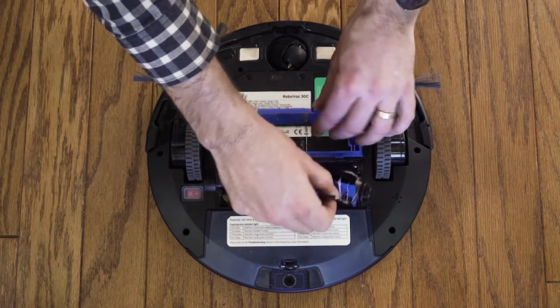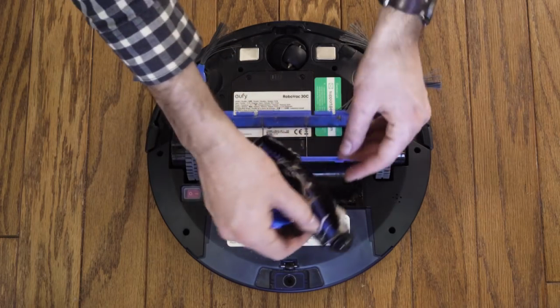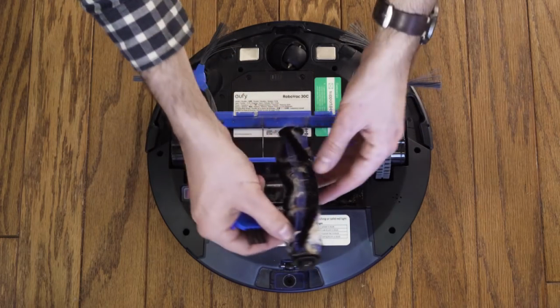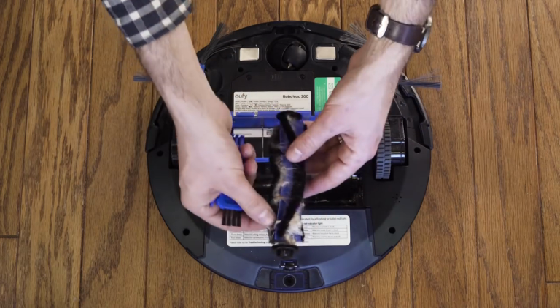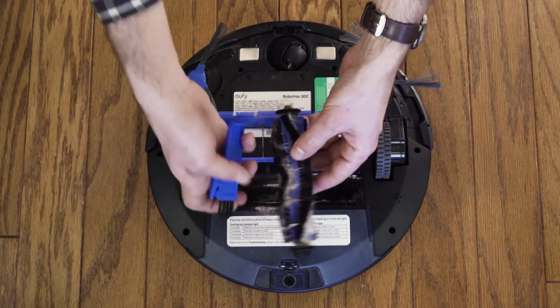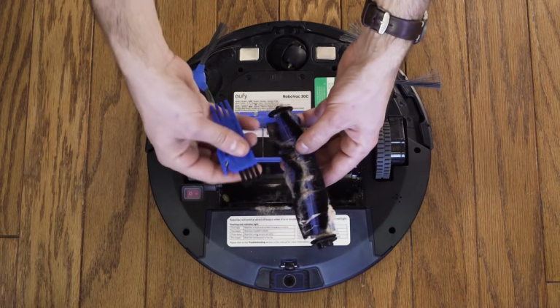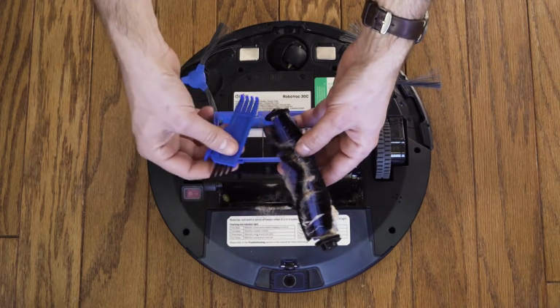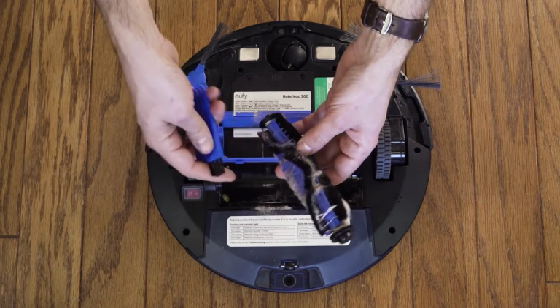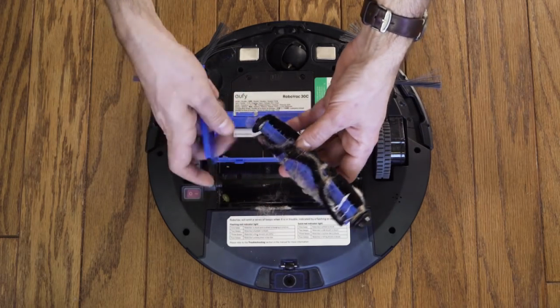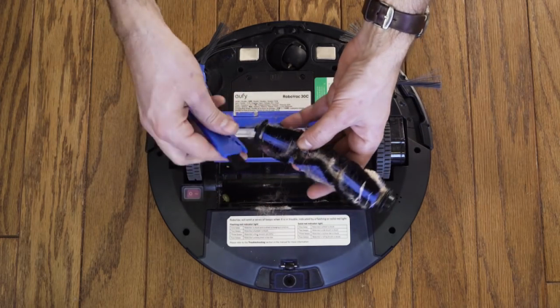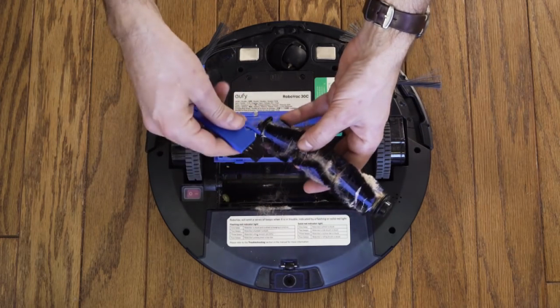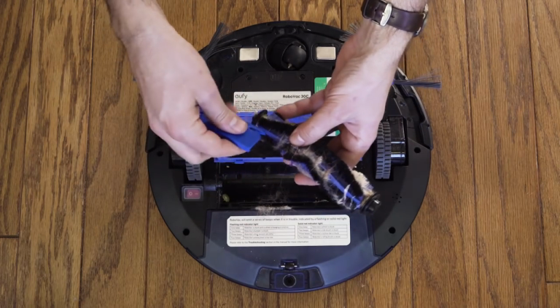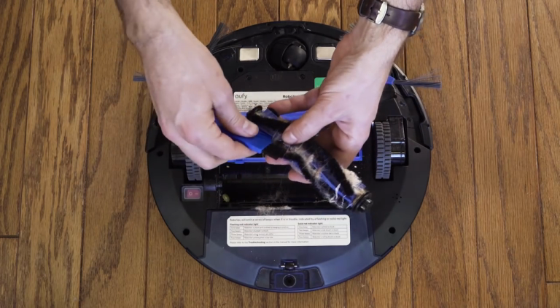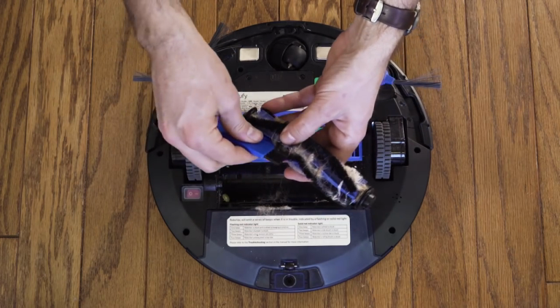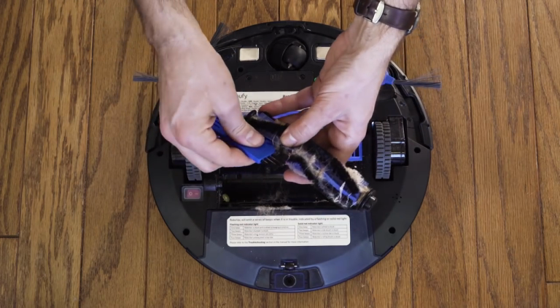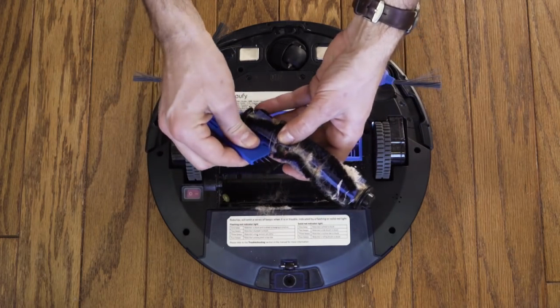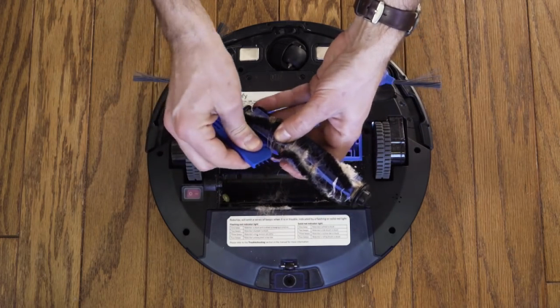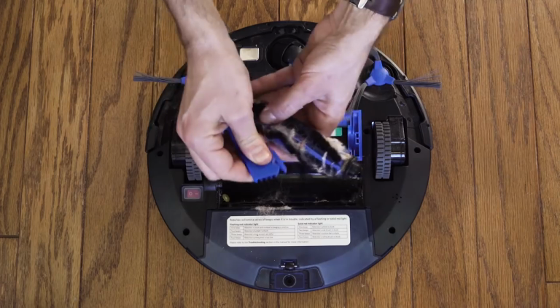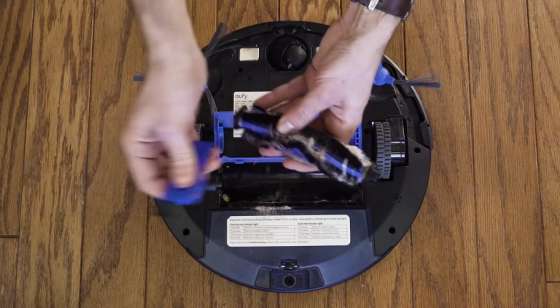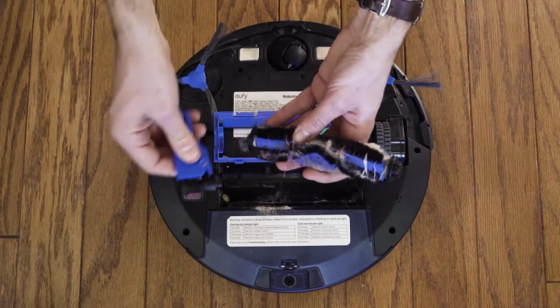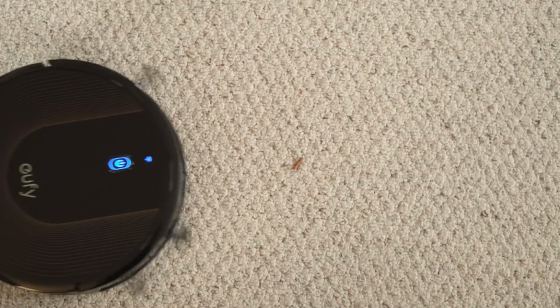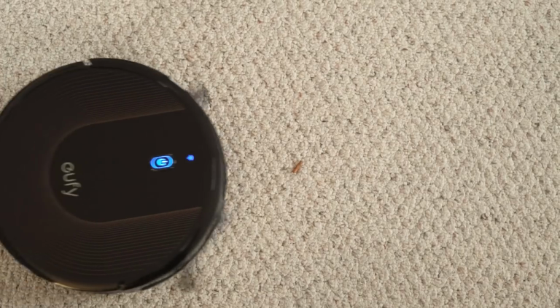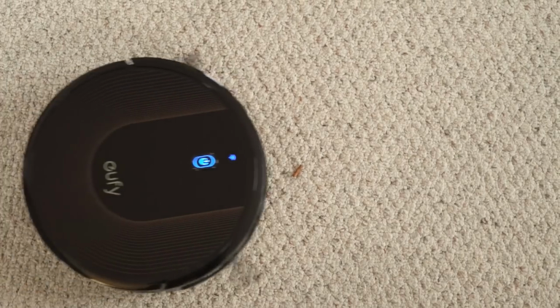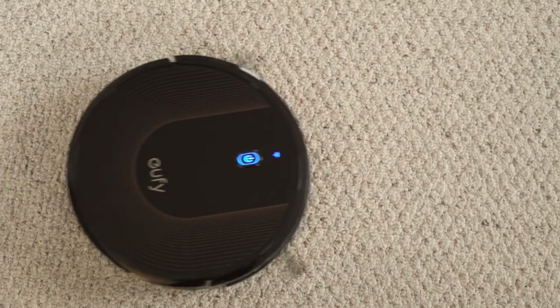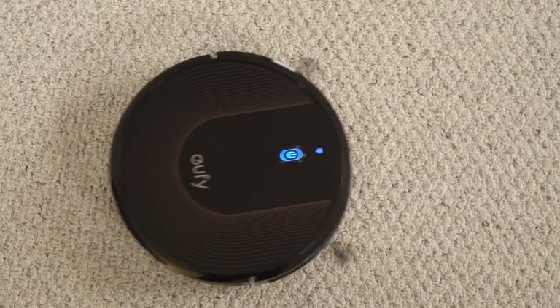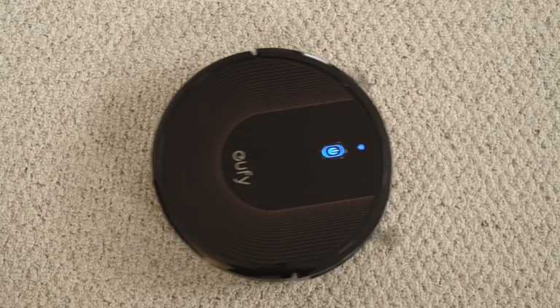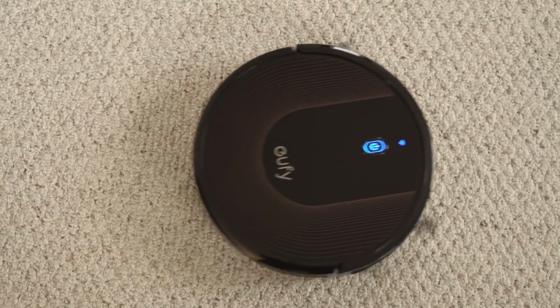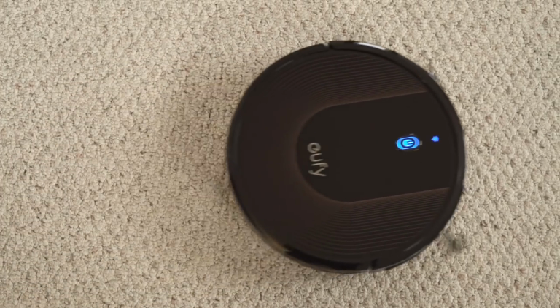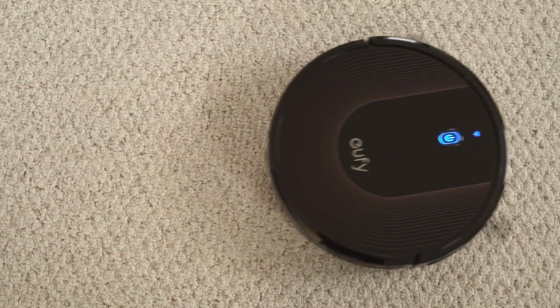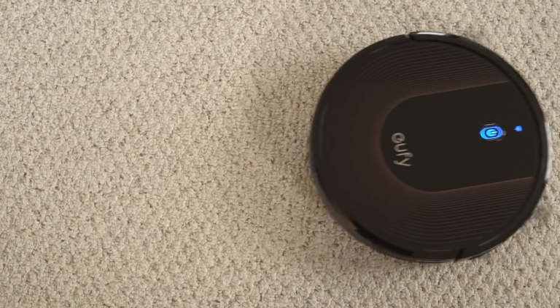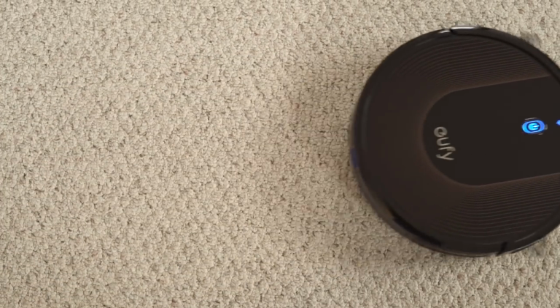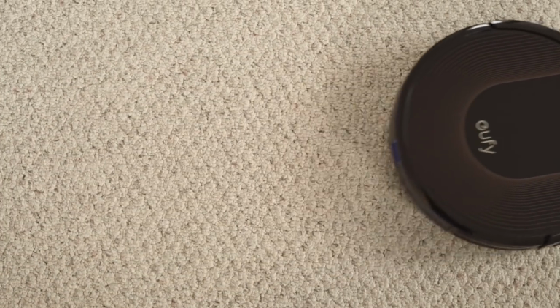The roller is easy to remove and clean using the included cleaning tool. Once I cleaned it, the RoboVac was back in action.